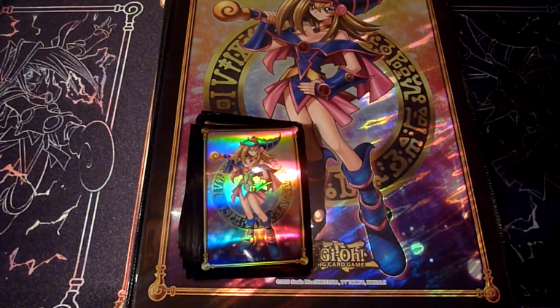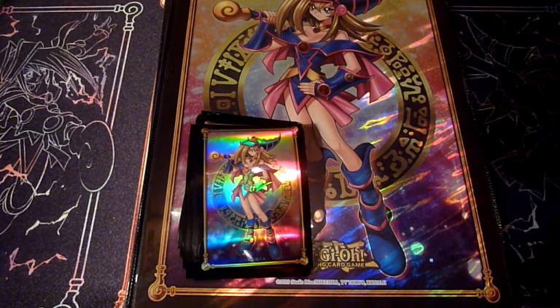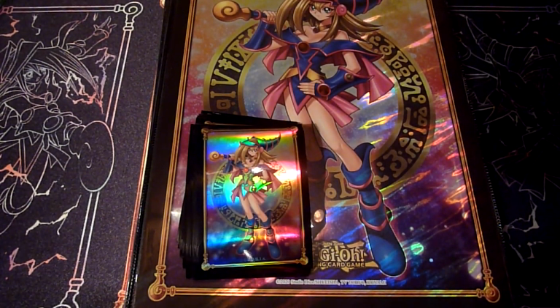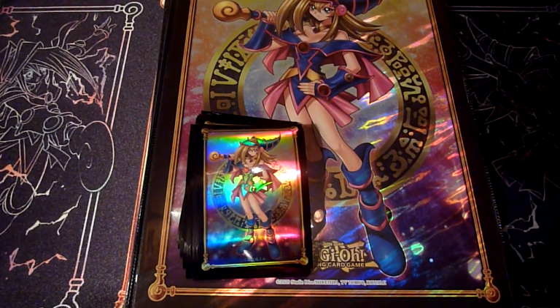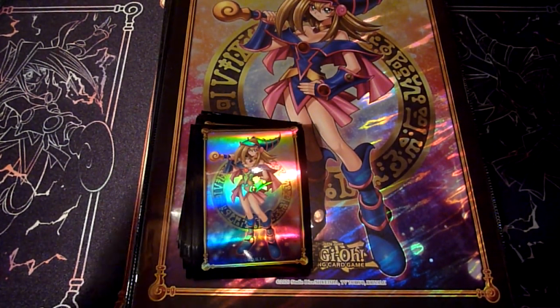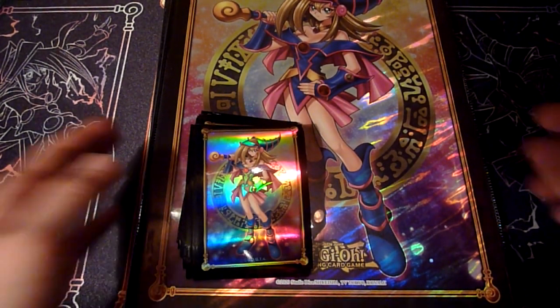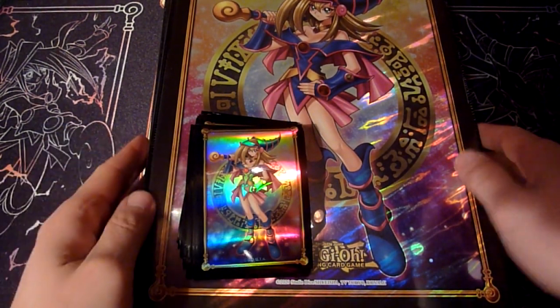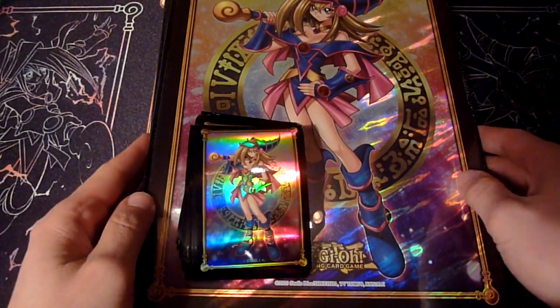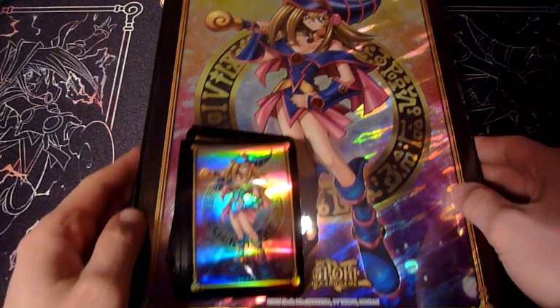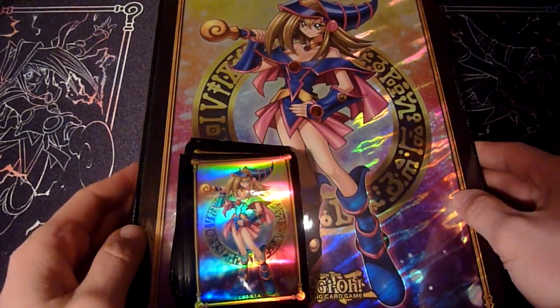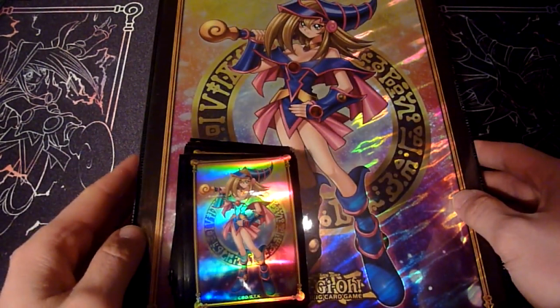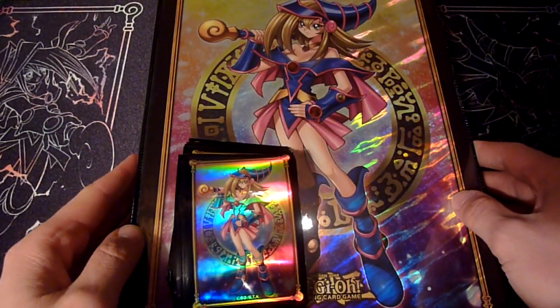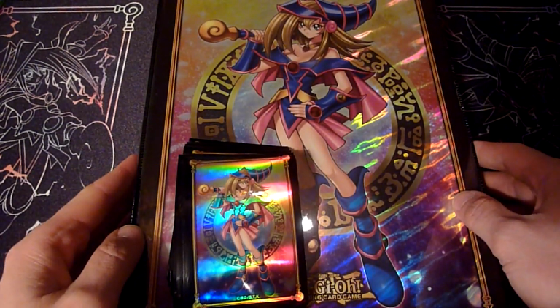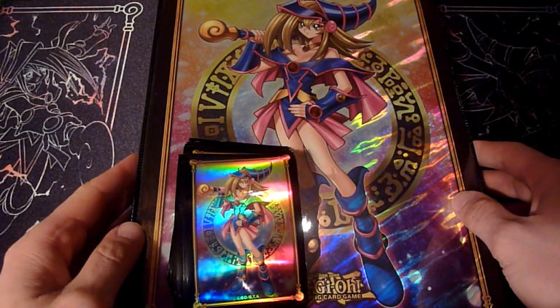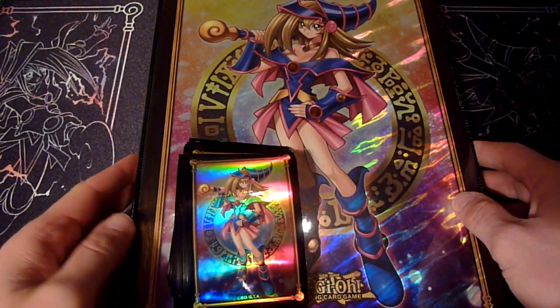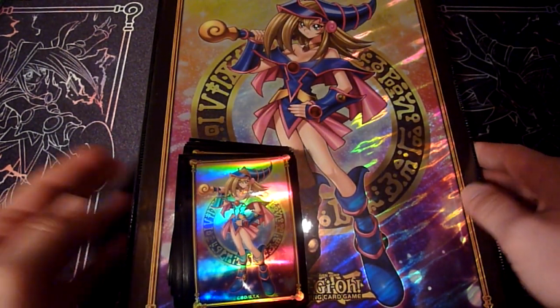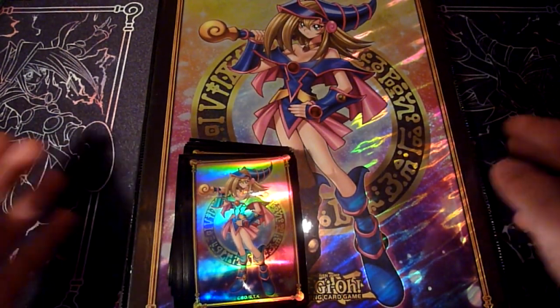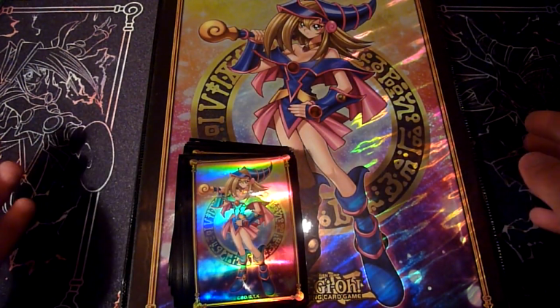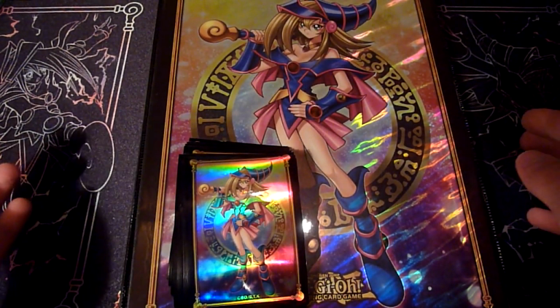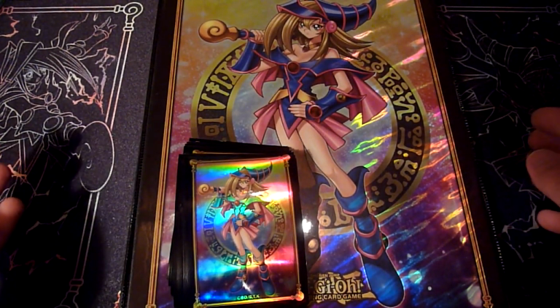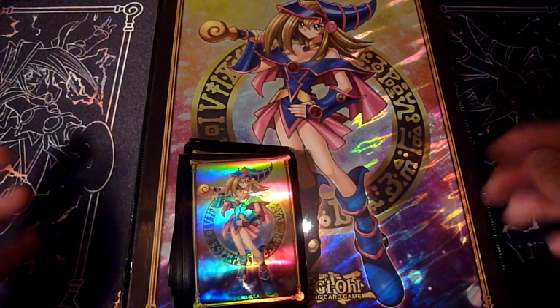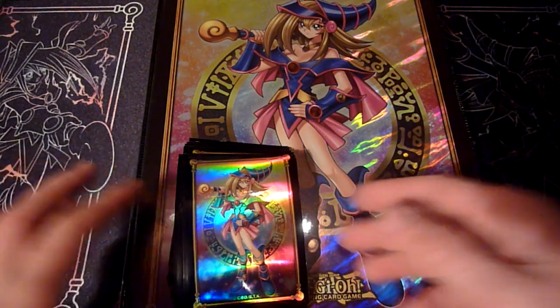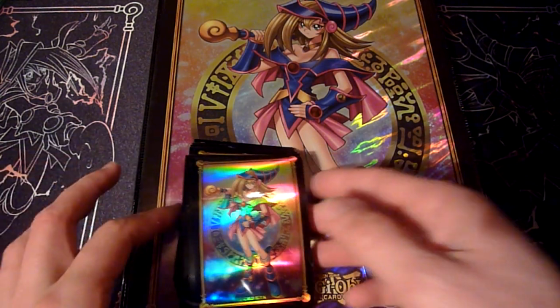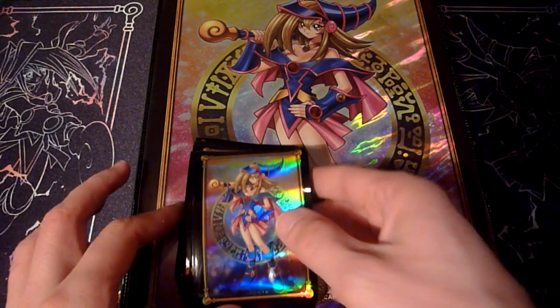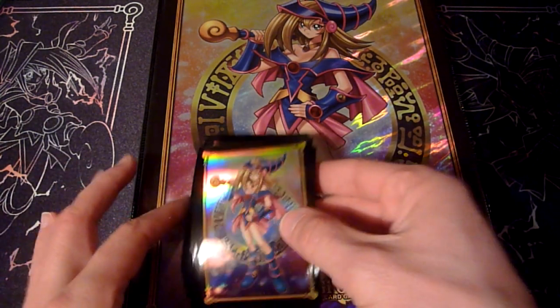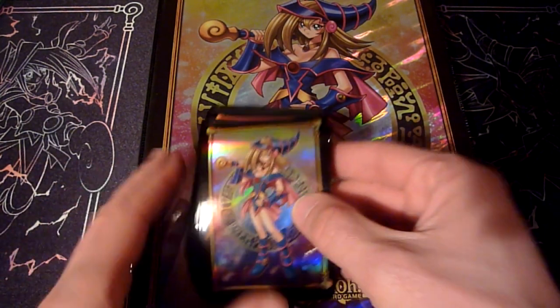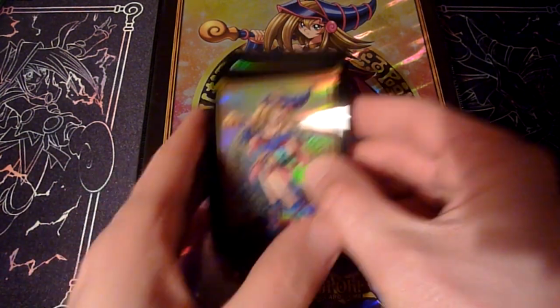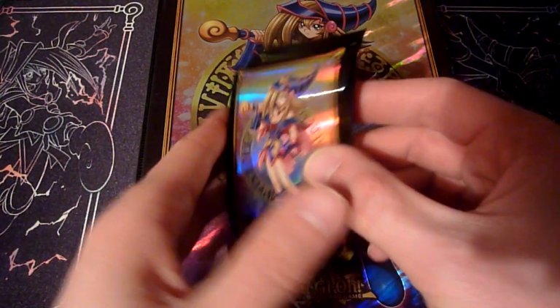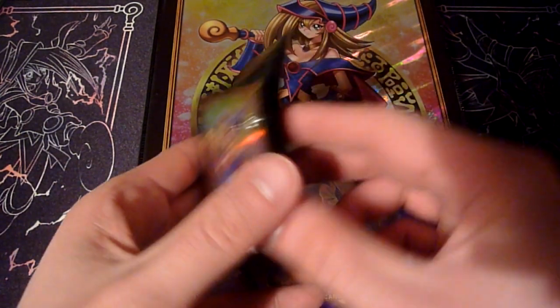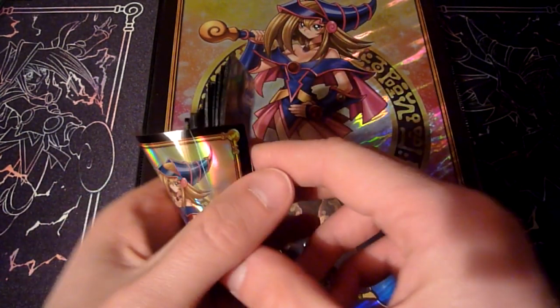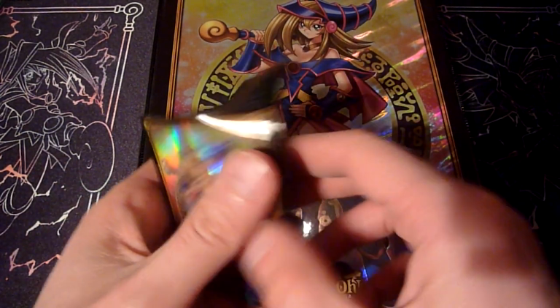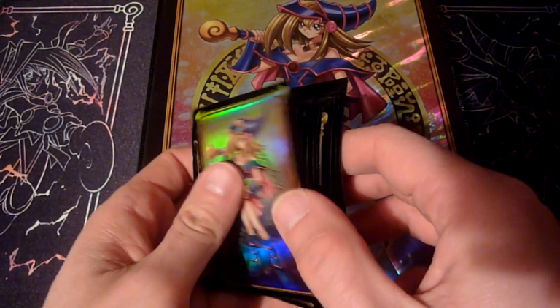Hi everybody, welcome to YouTube. I'm Max and today I want to talk to you about being baited by the infamous waifu tags.